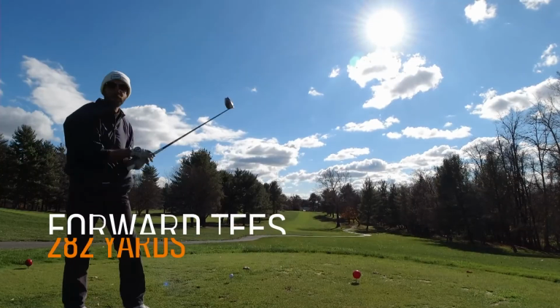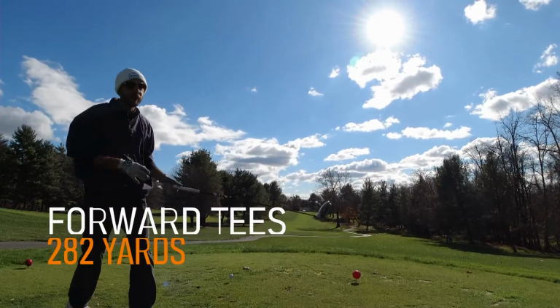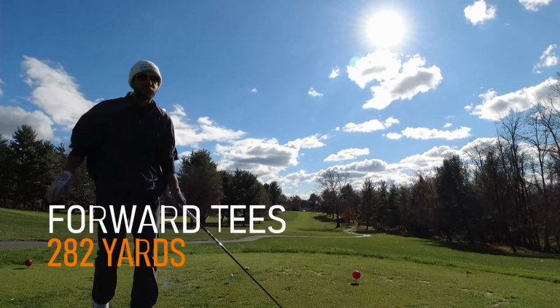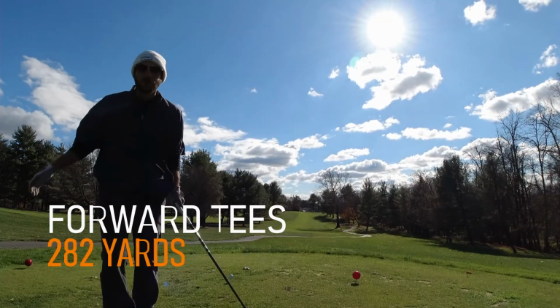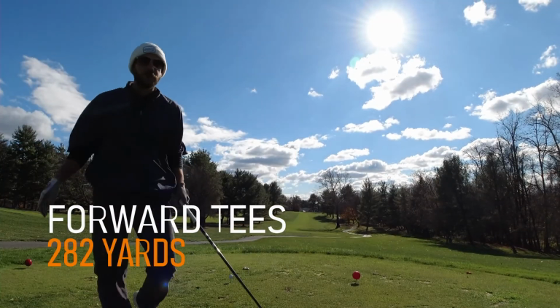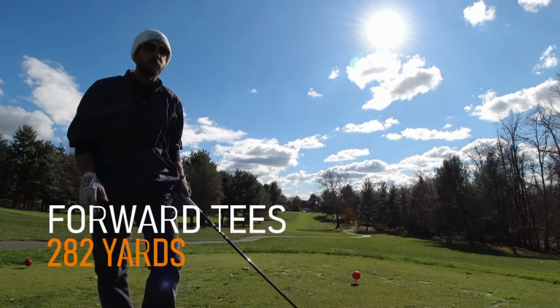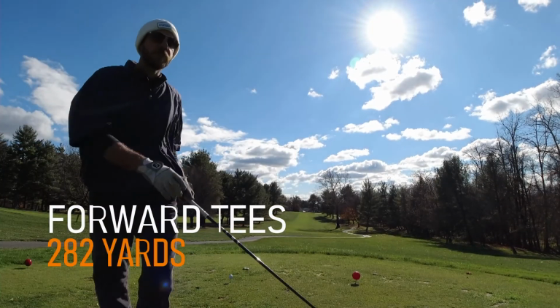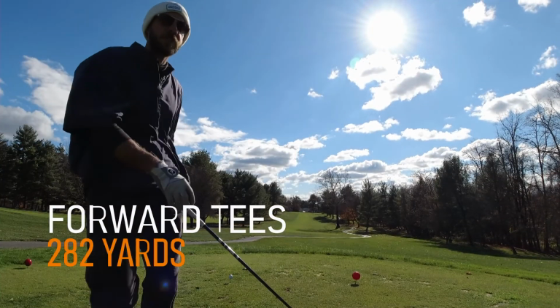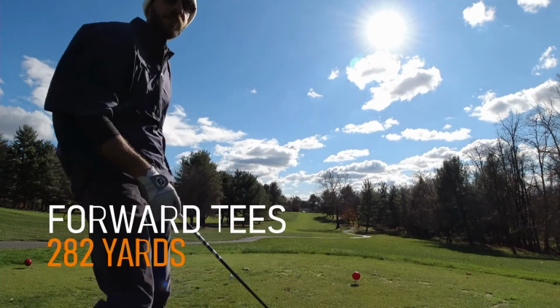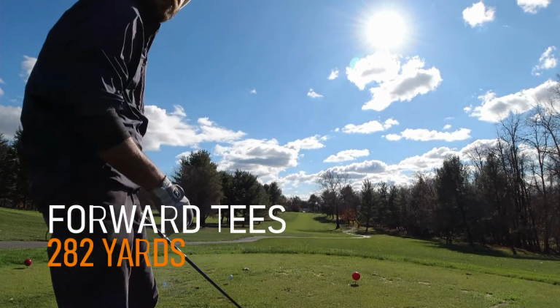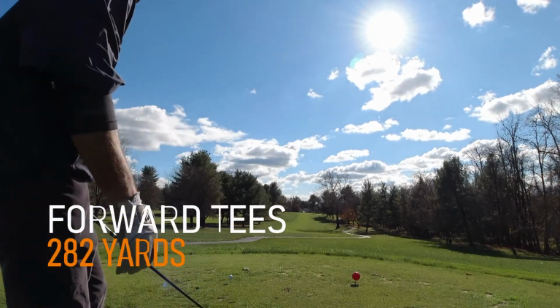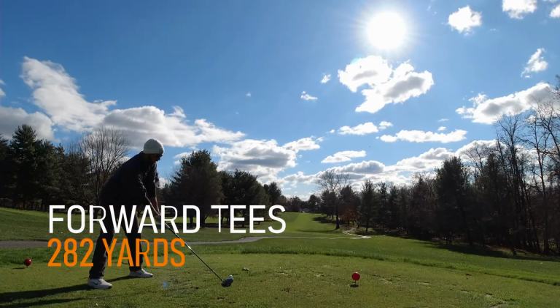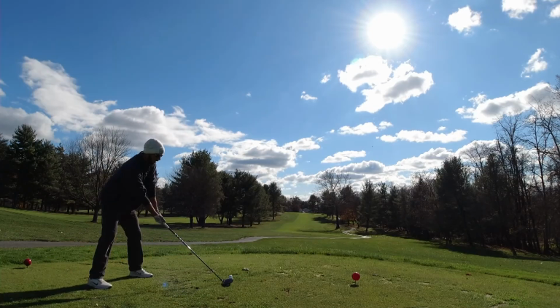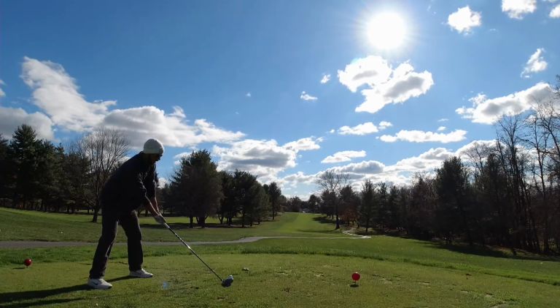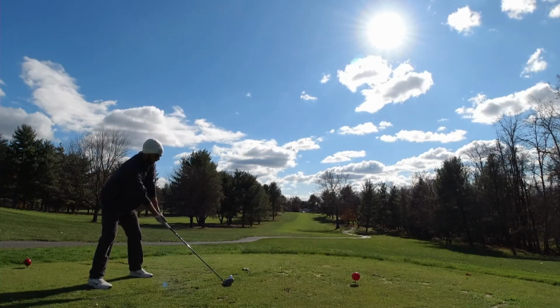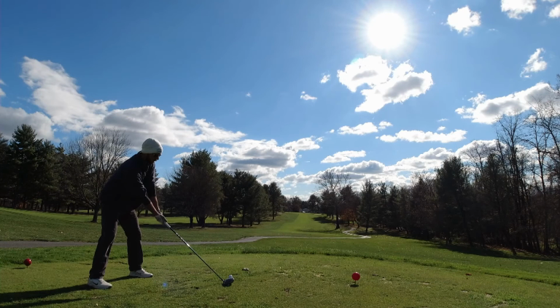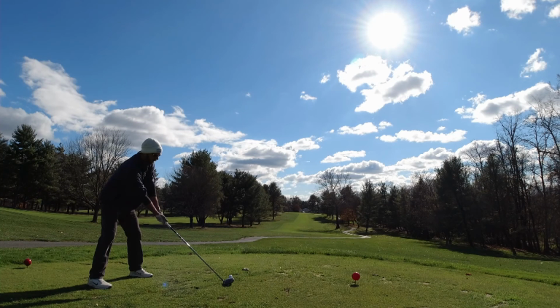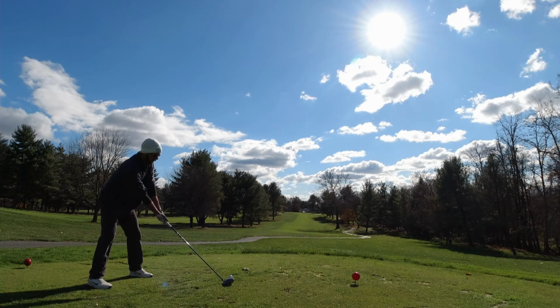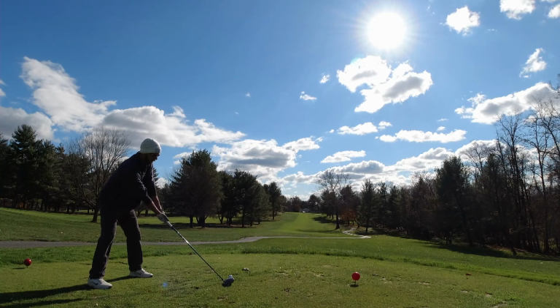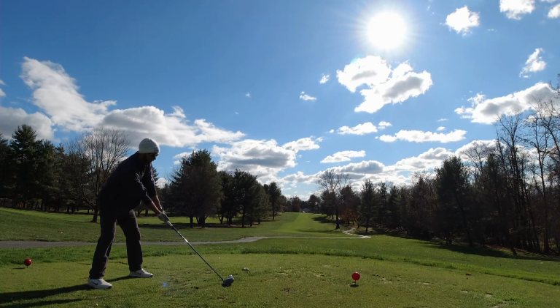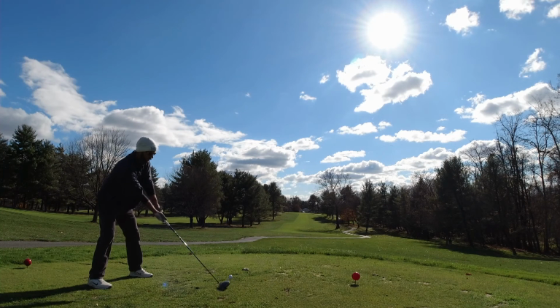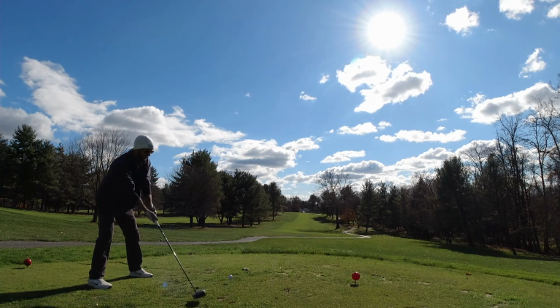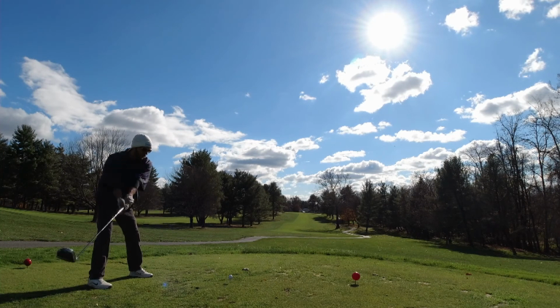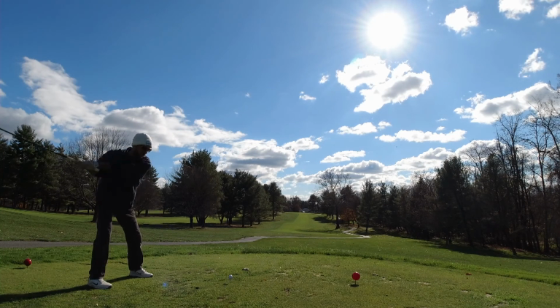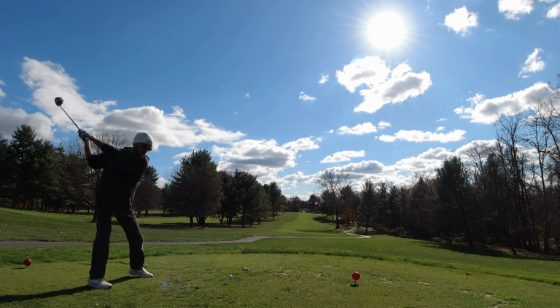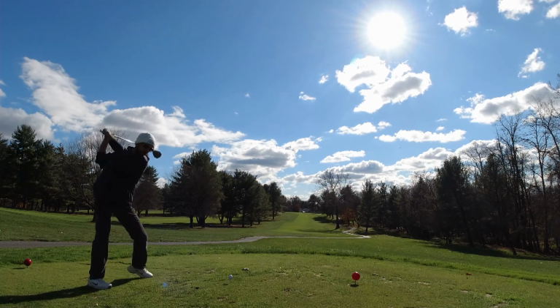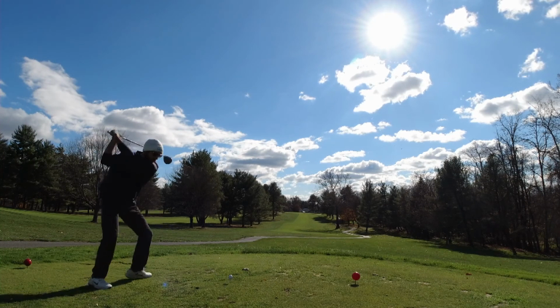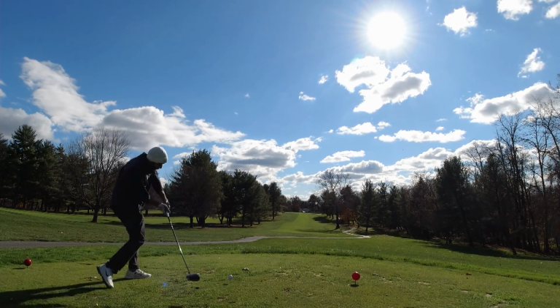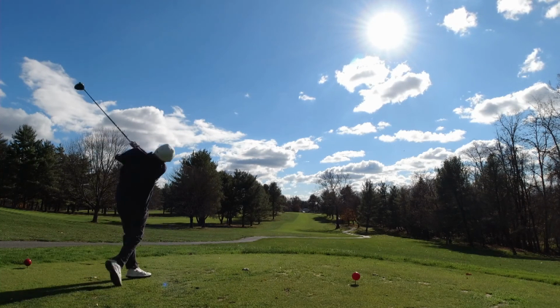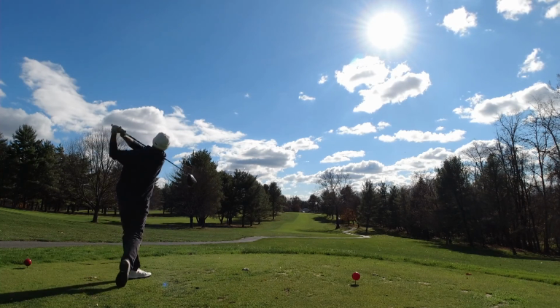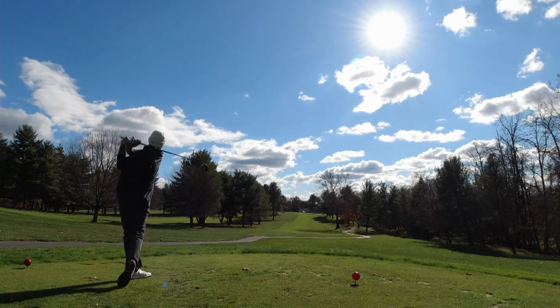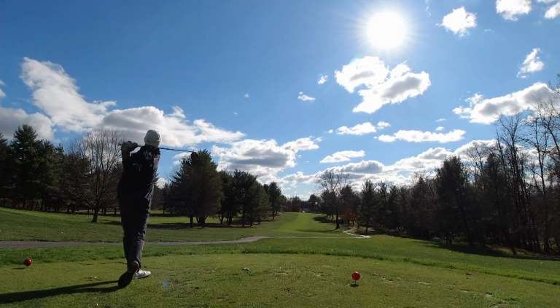Man, that's a huge difference. Oh yeah, just look at that — 136 yard difference on the card.